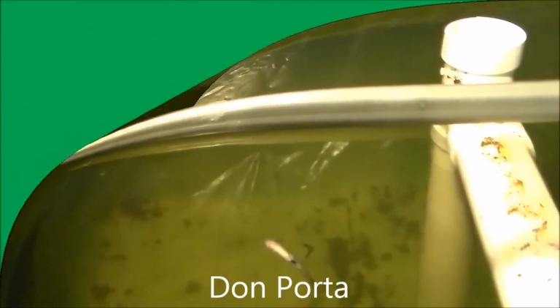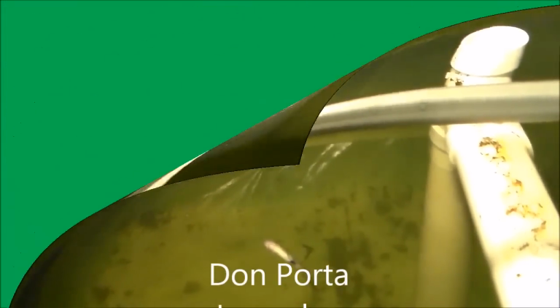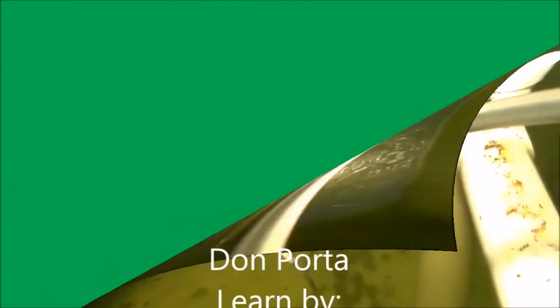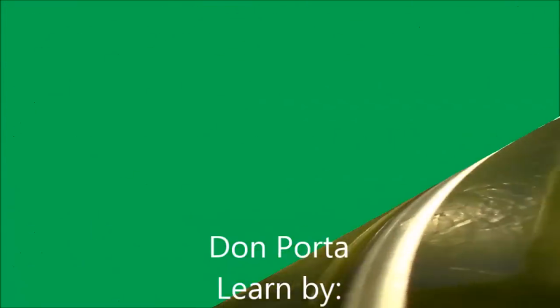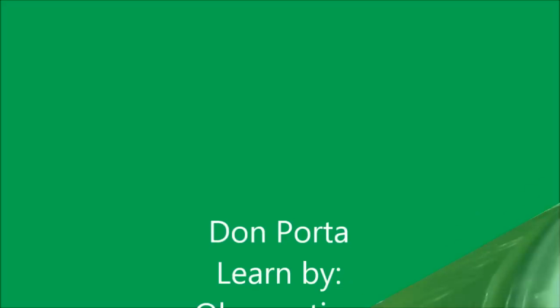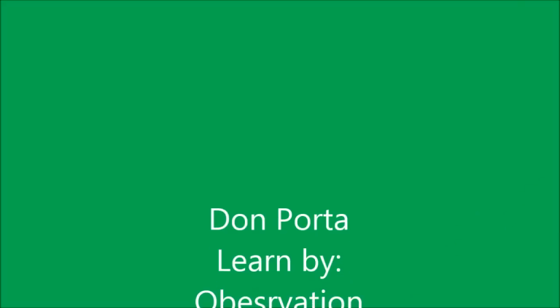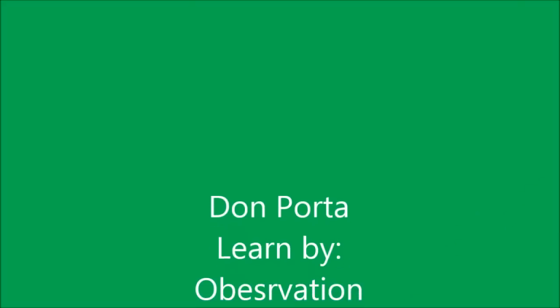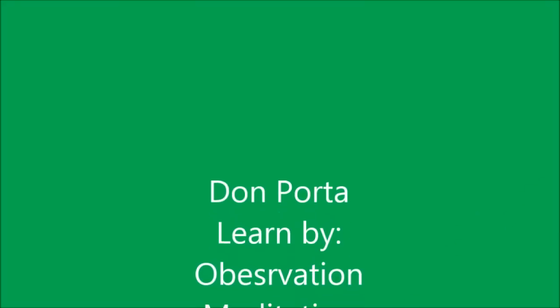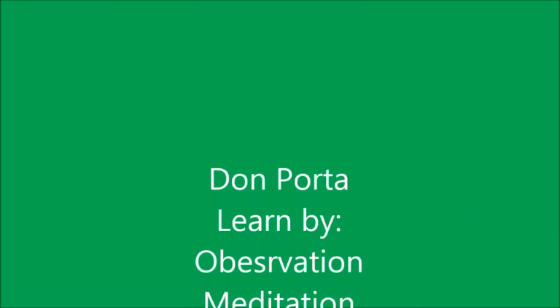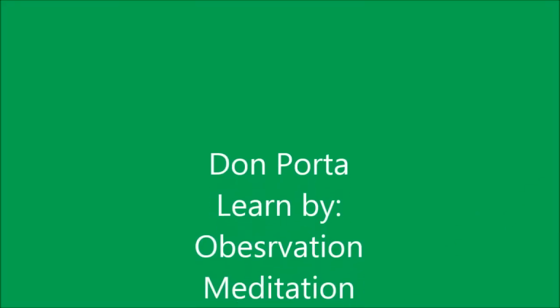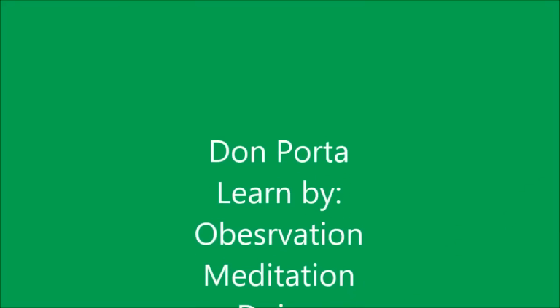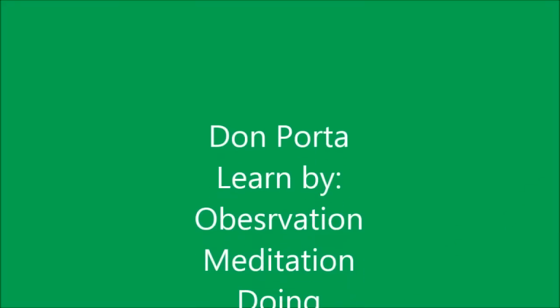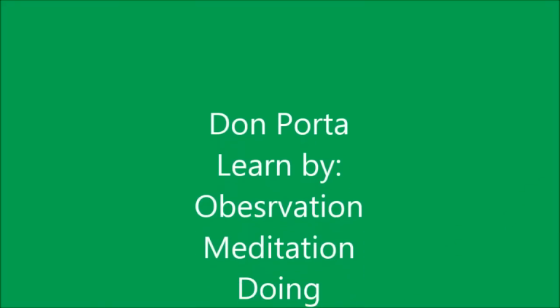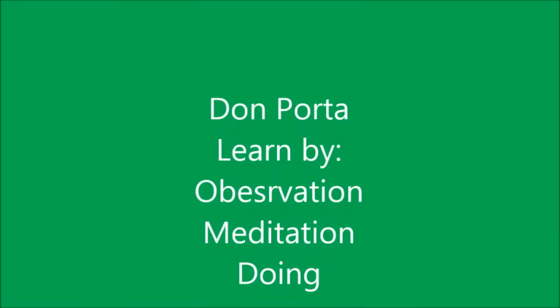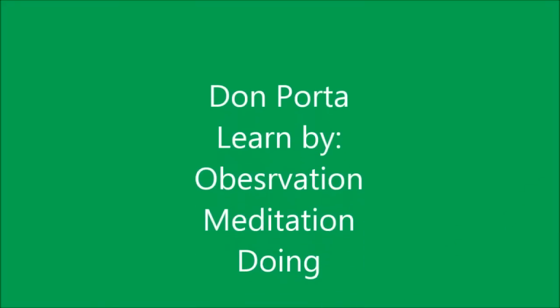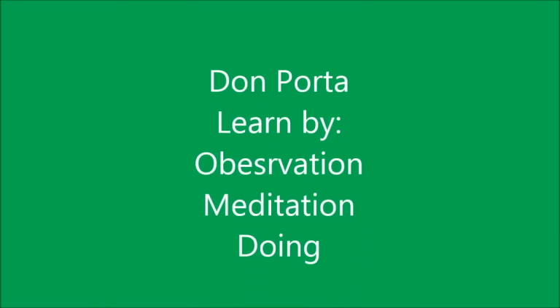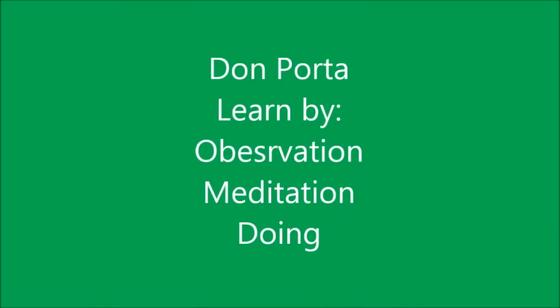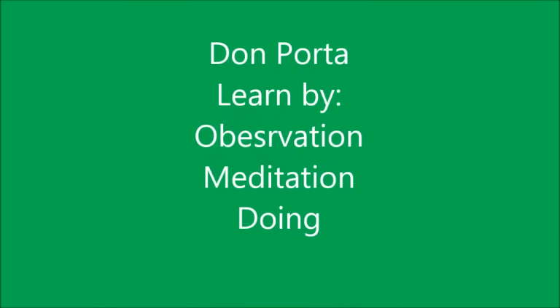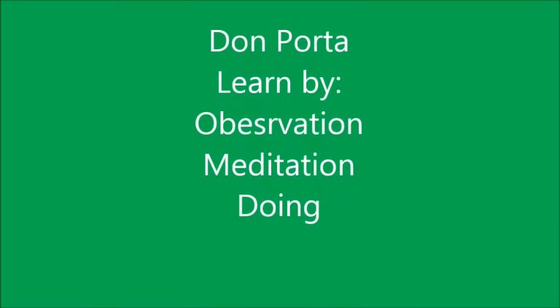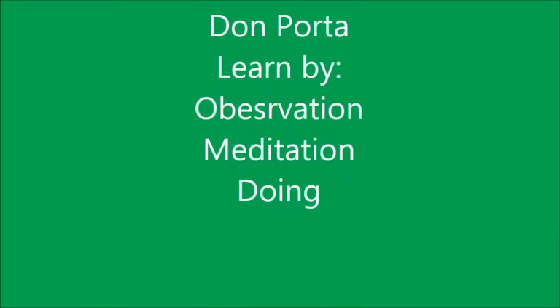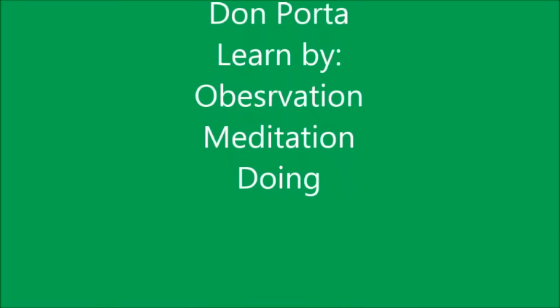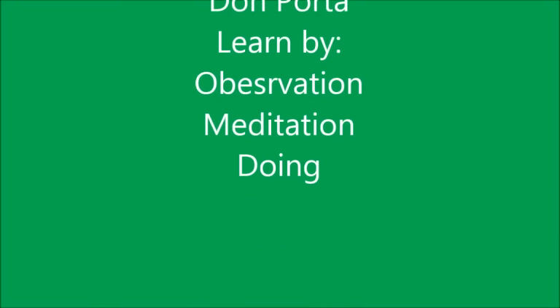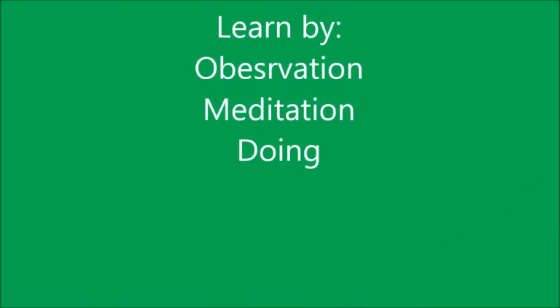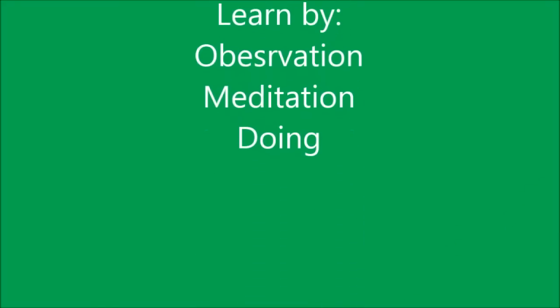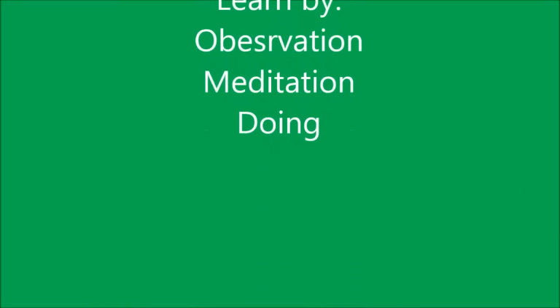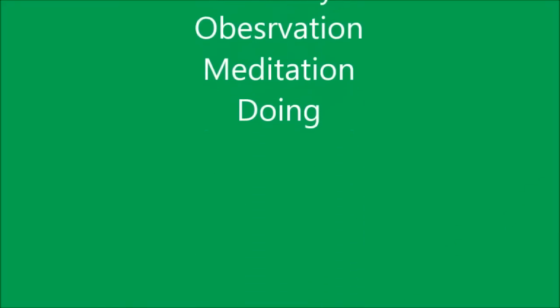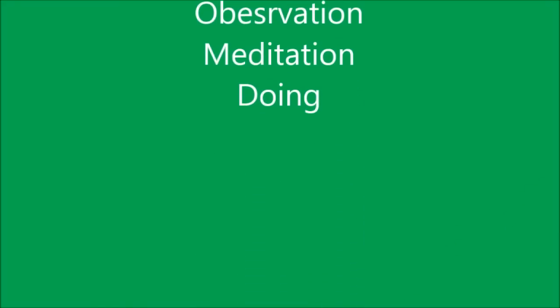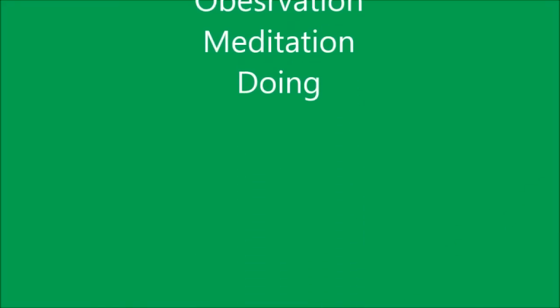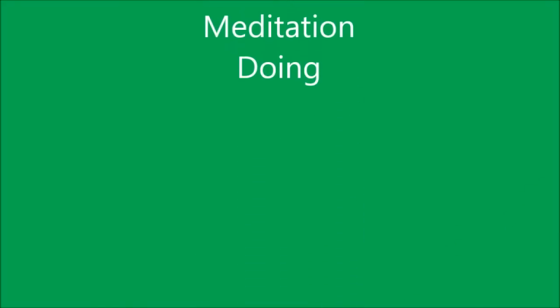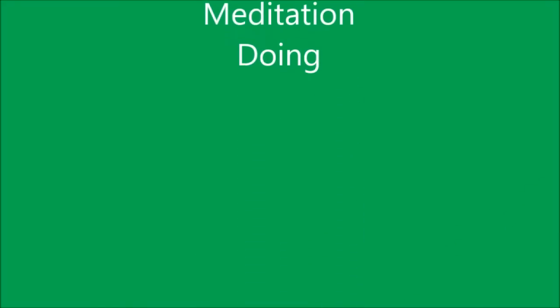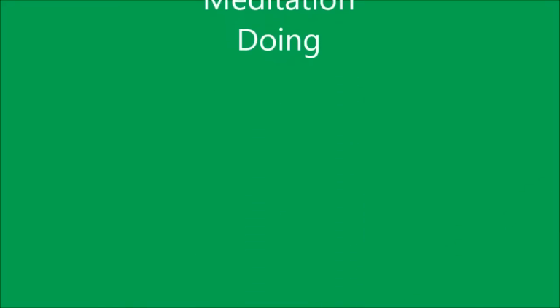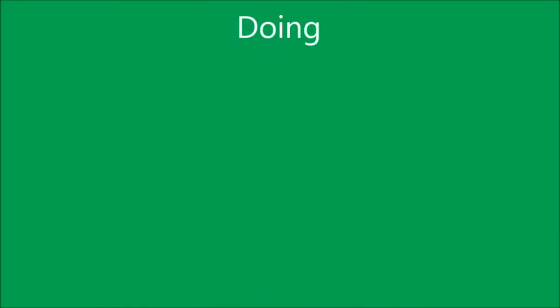Thanks for watching my friends. Bye-bye.